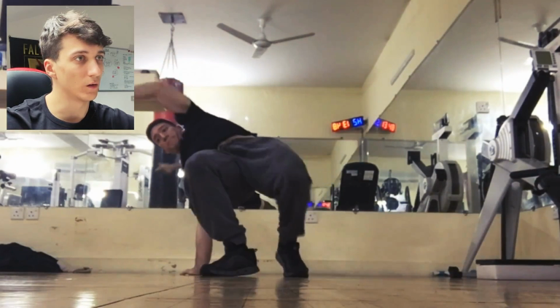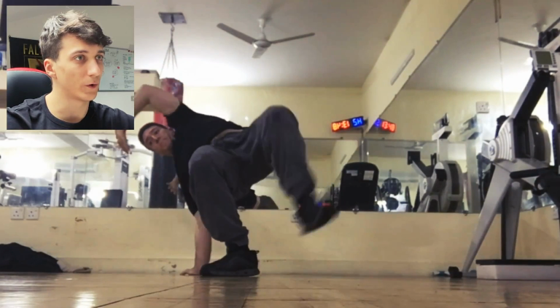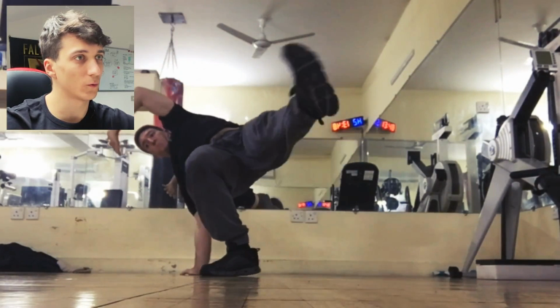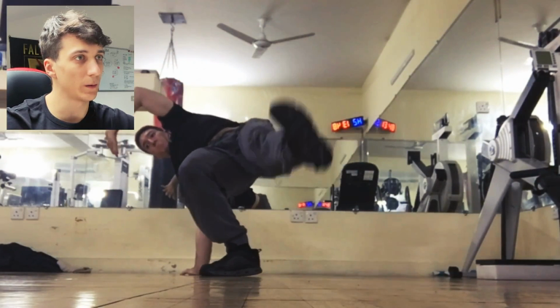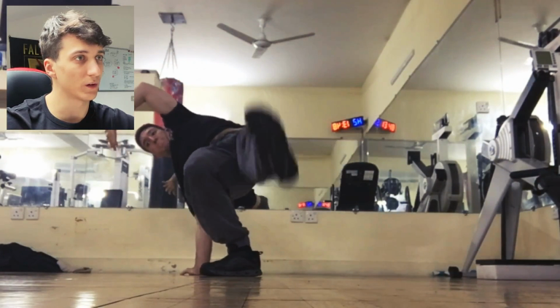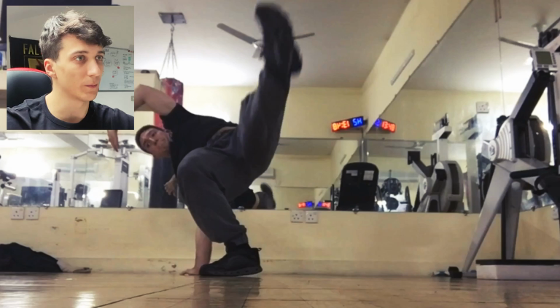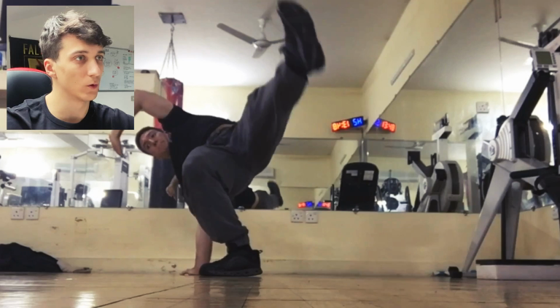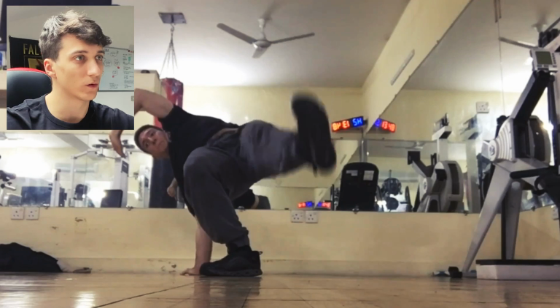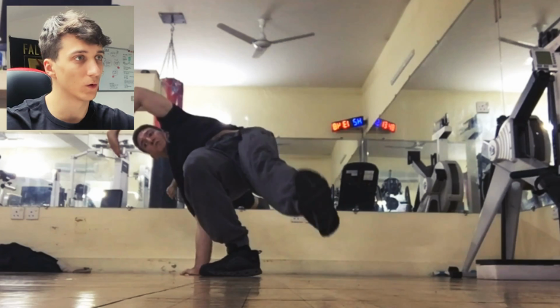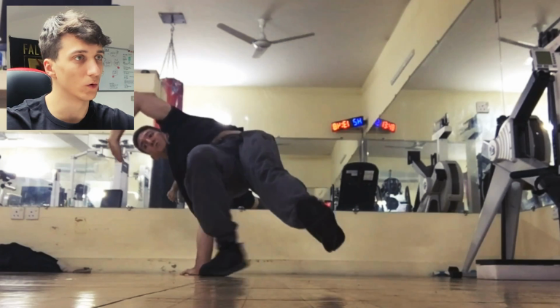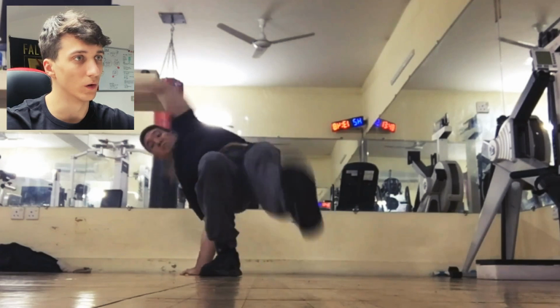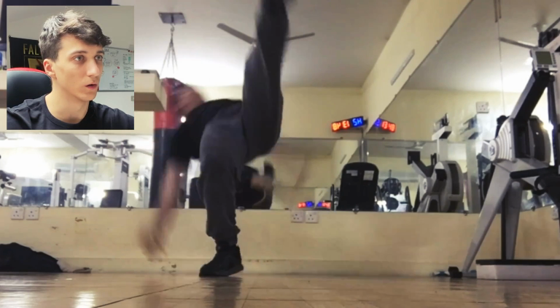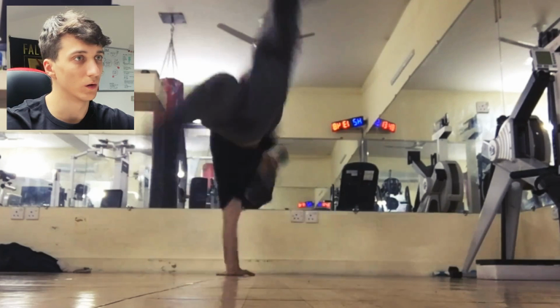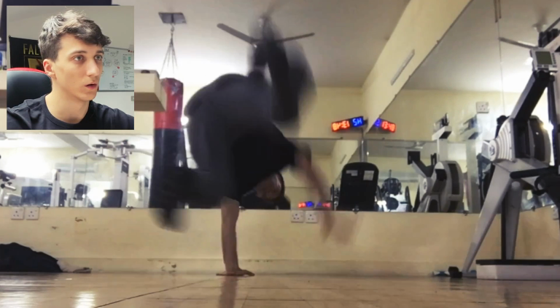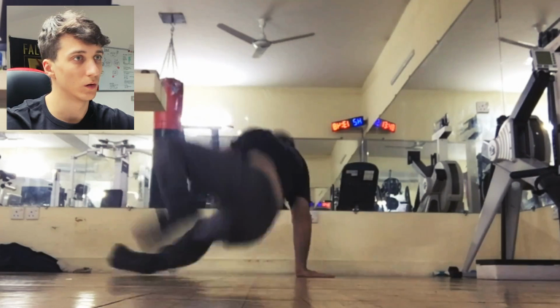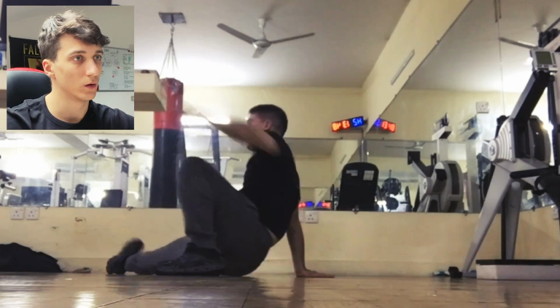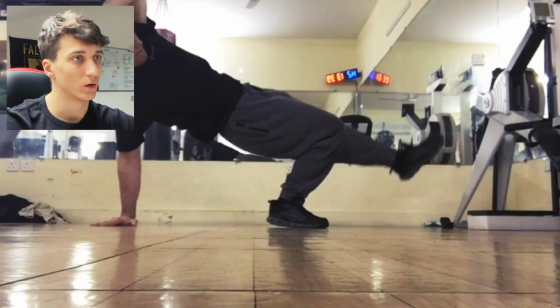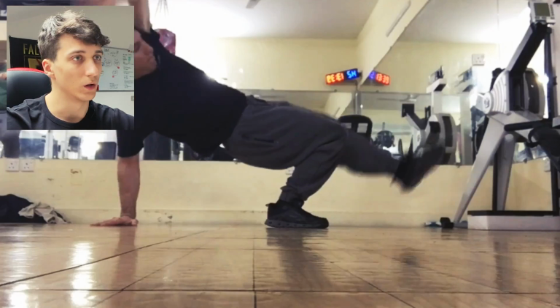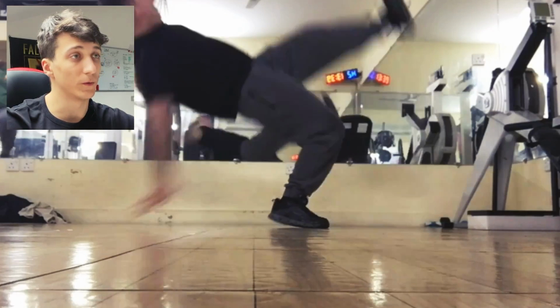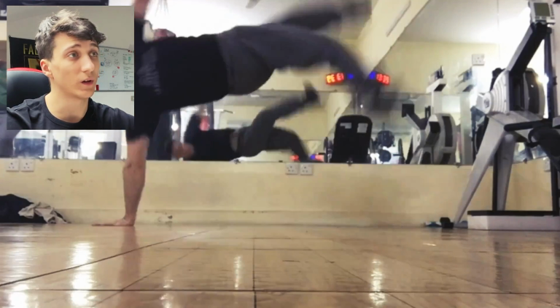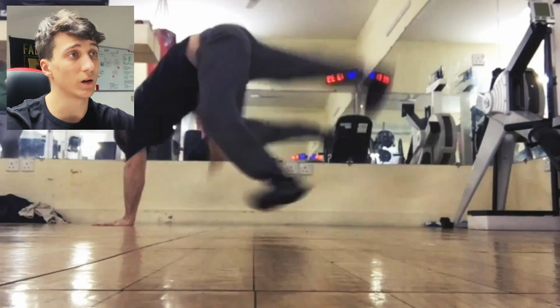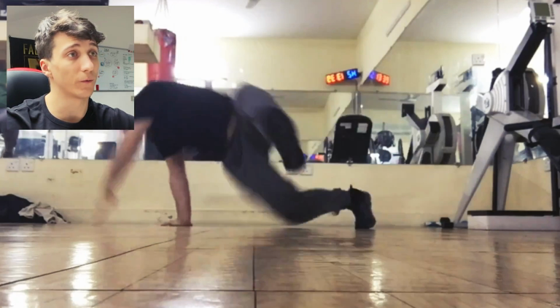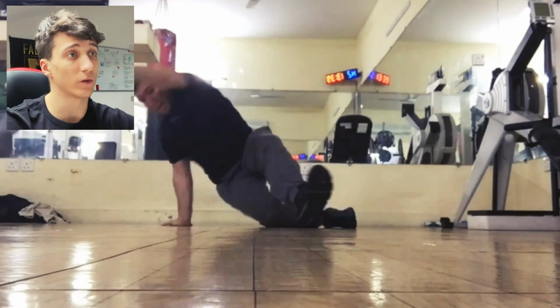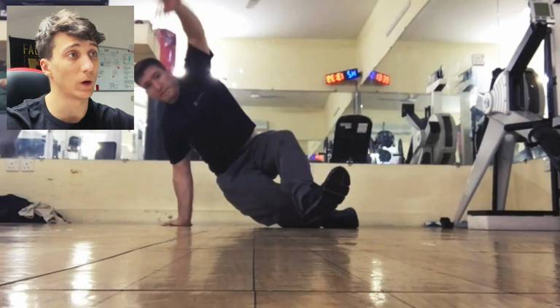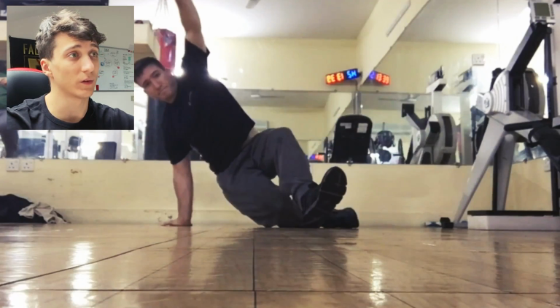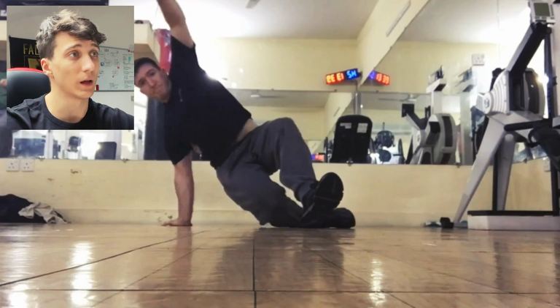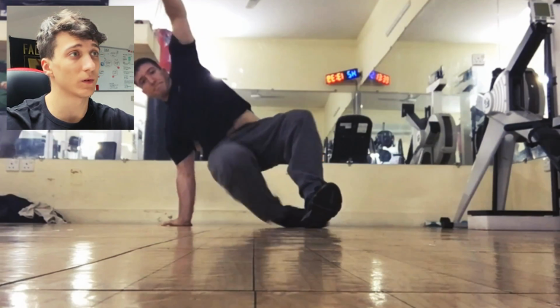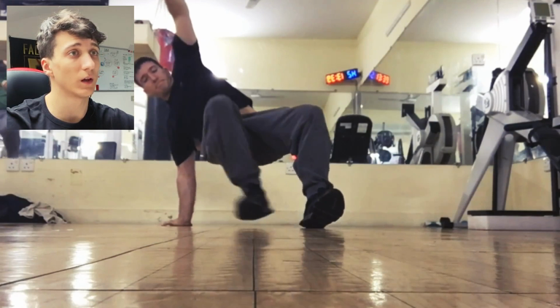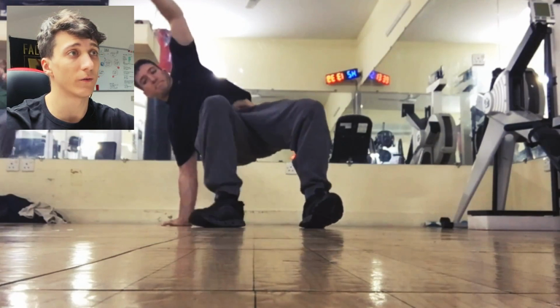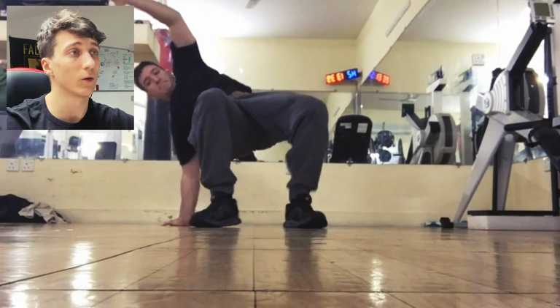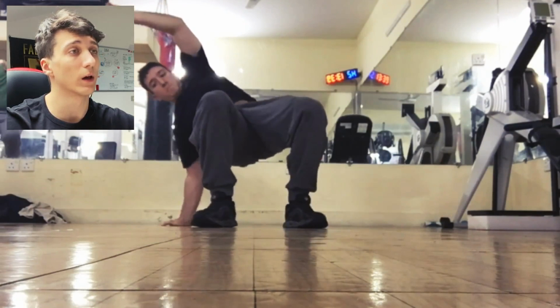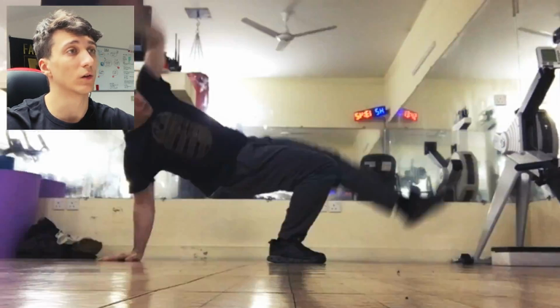His first swipe attempts look good. If these are the first swipe attempts, they are very good actually.